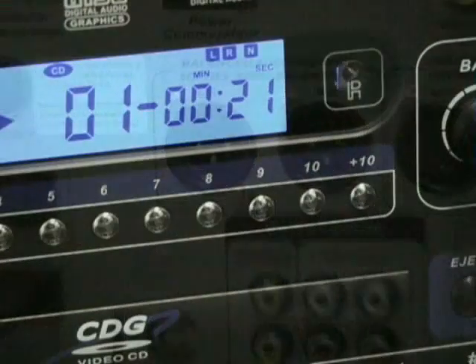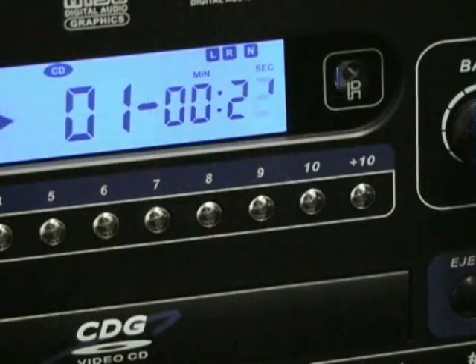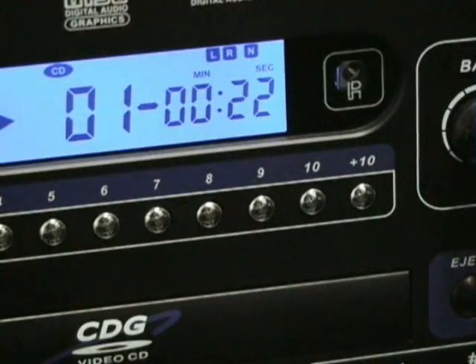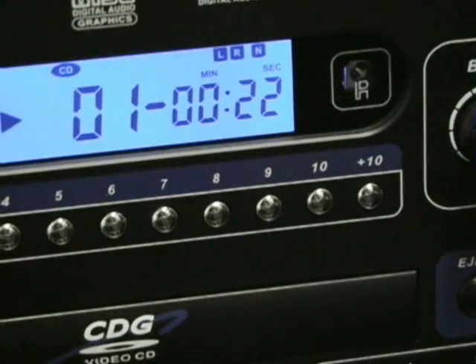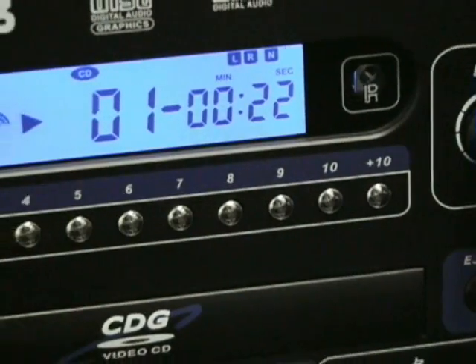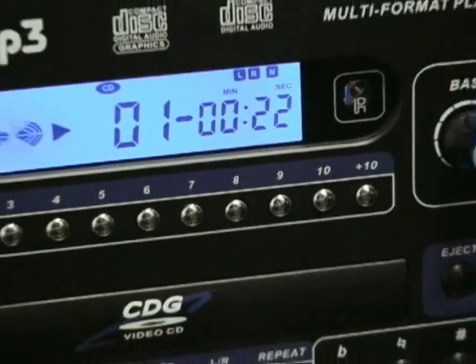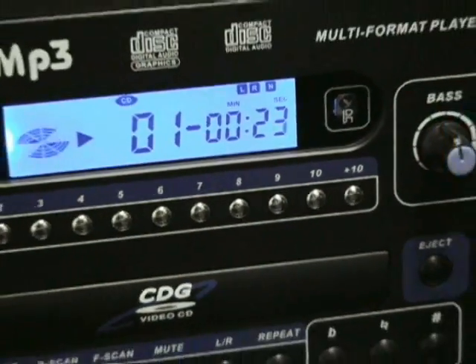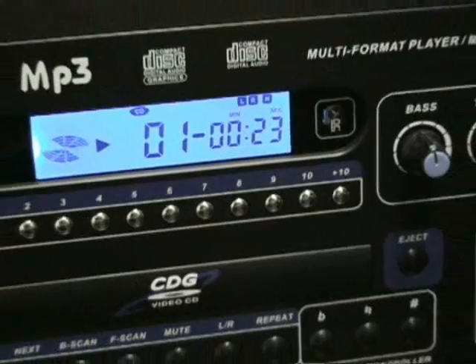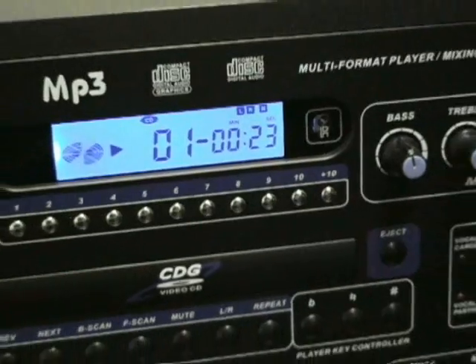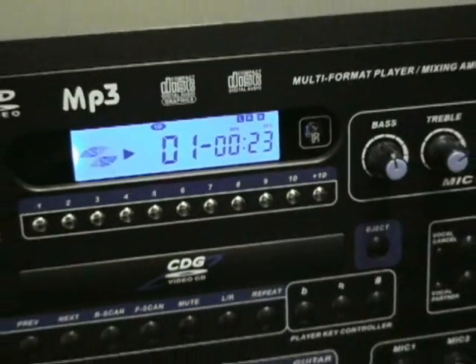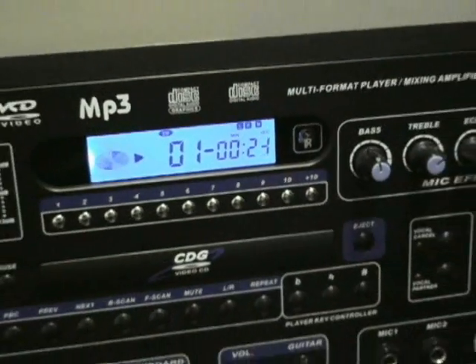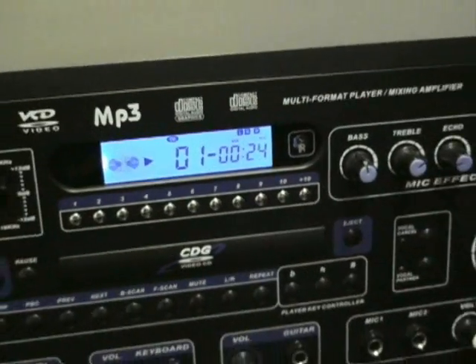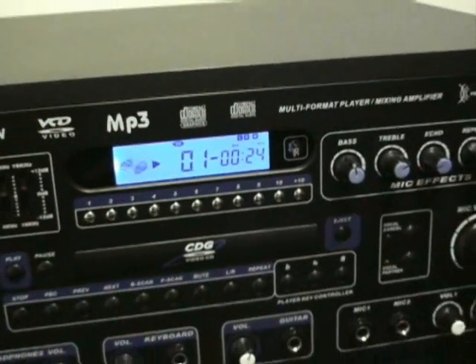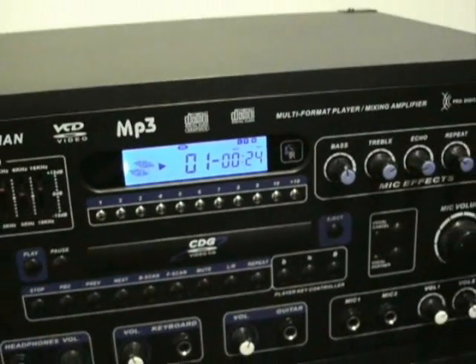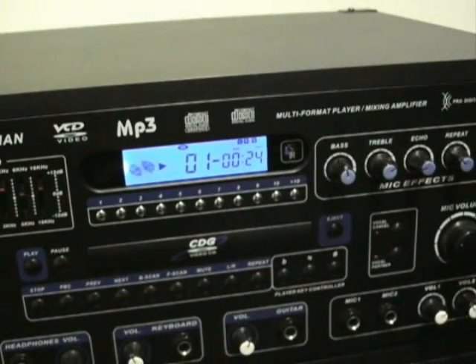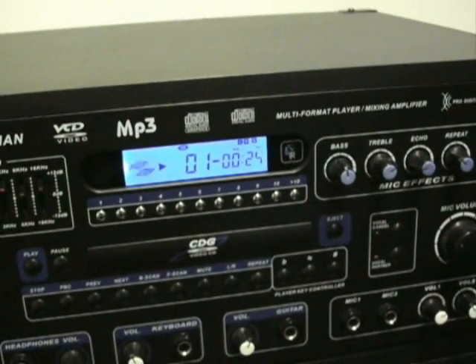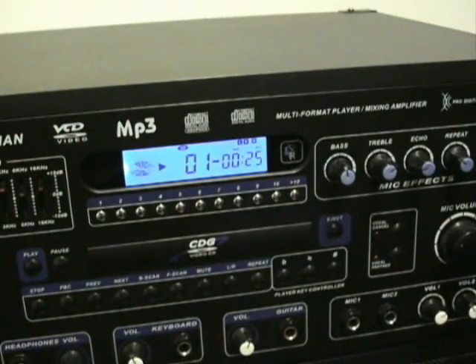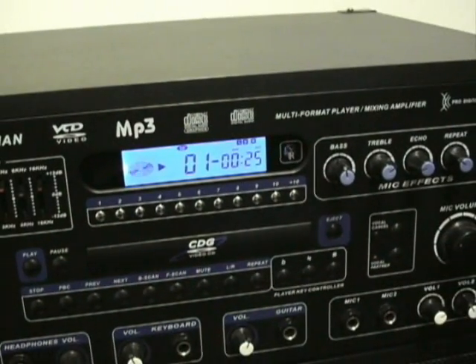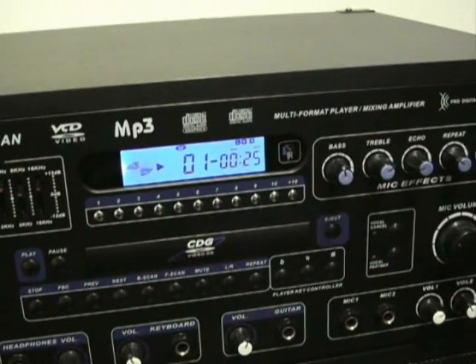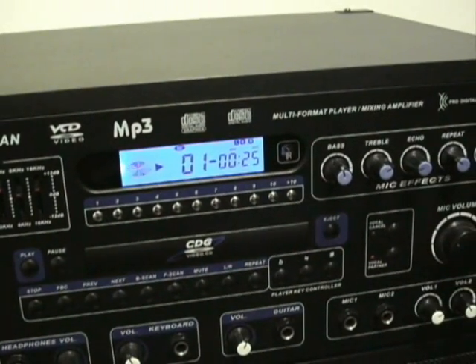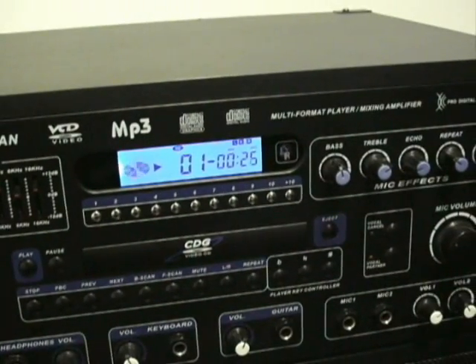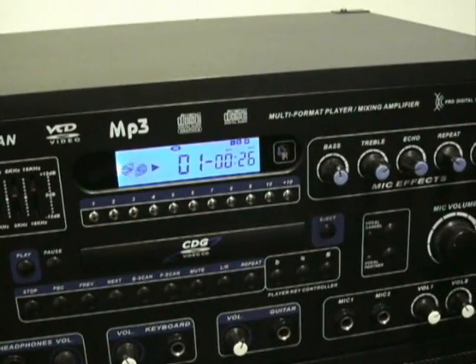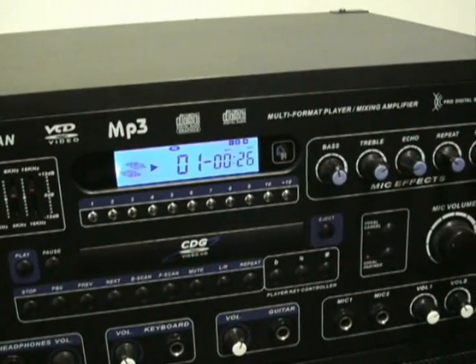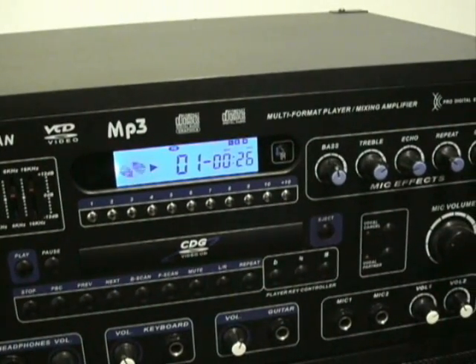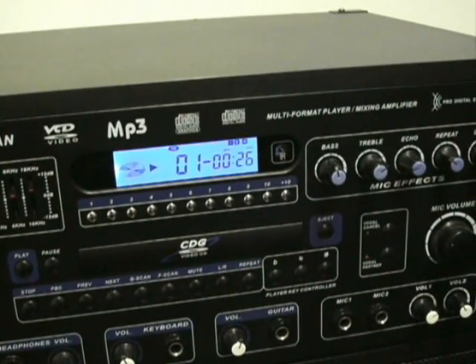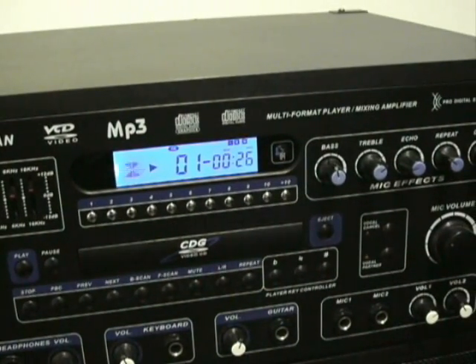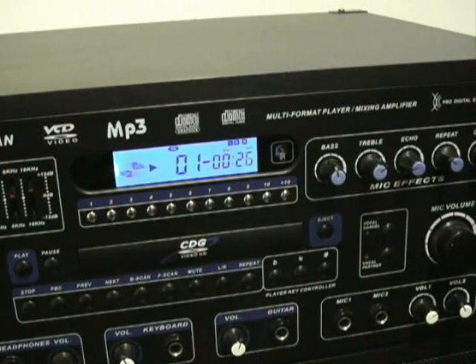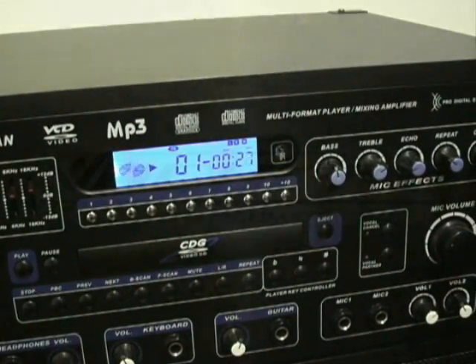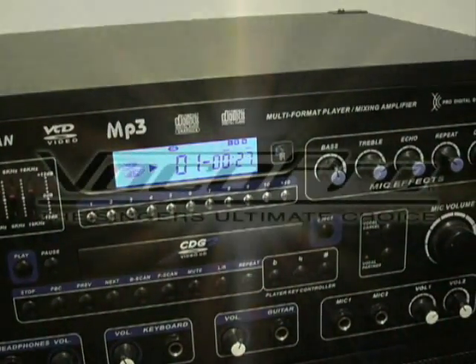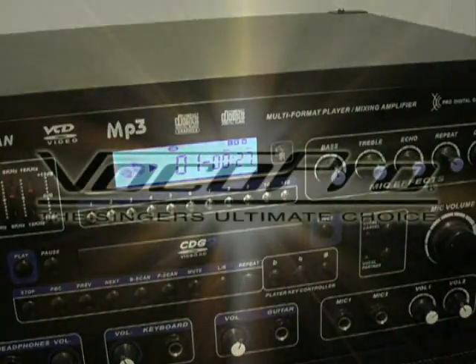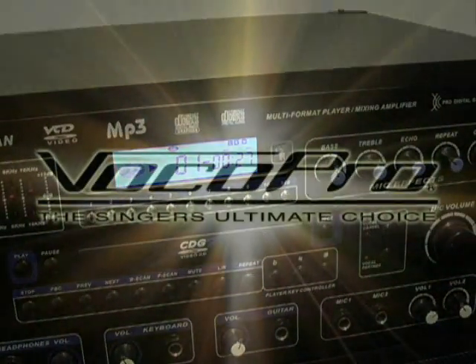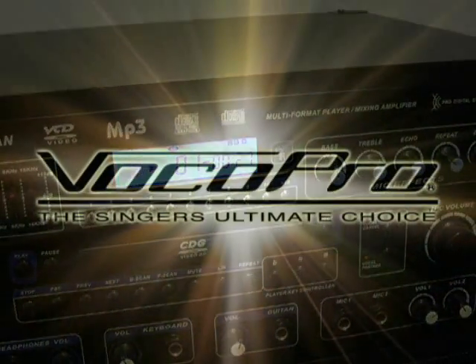Packed with features and options, the all-in-one Gigman from VocalPro is the perfect choice for karaoke, music playback, and jamming along with your guitar or keyboard.